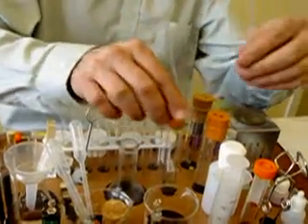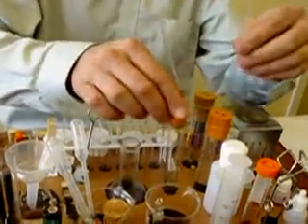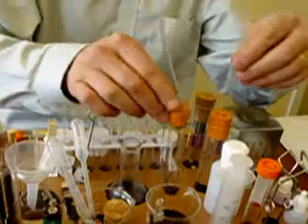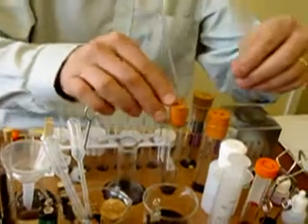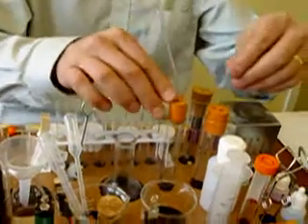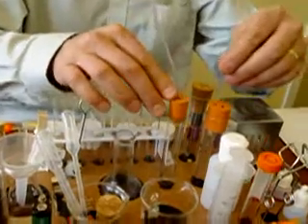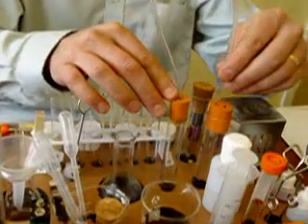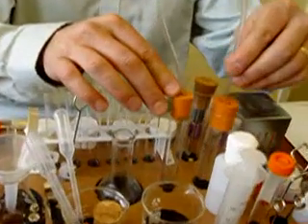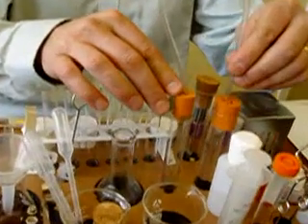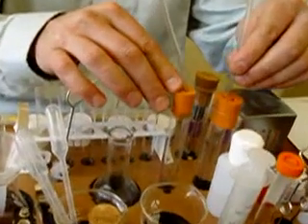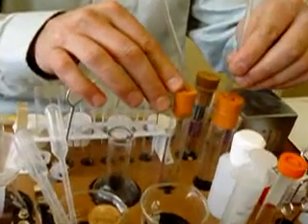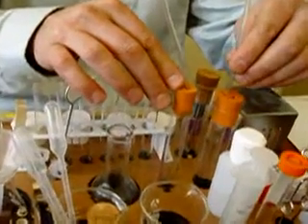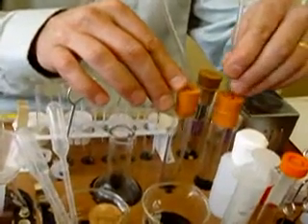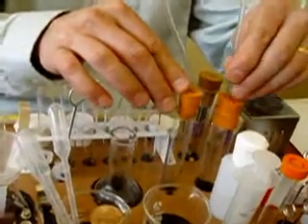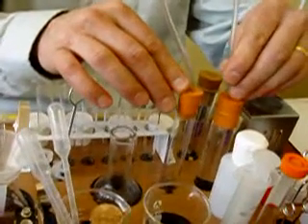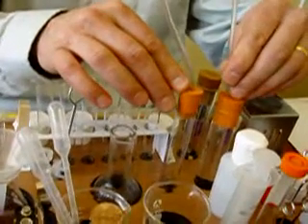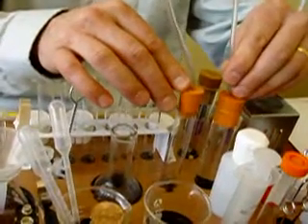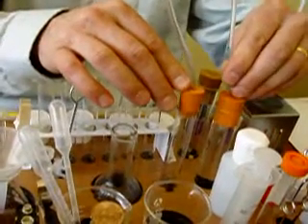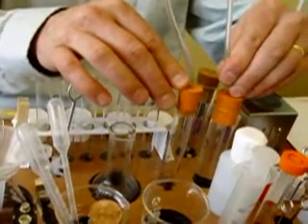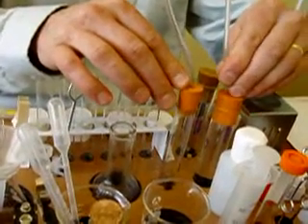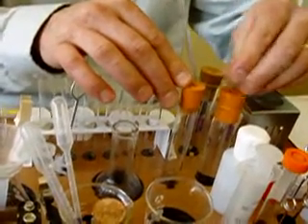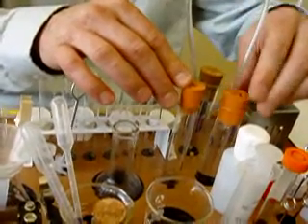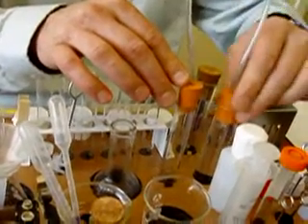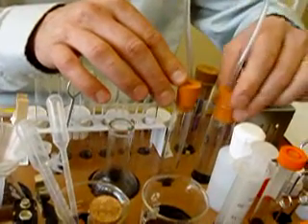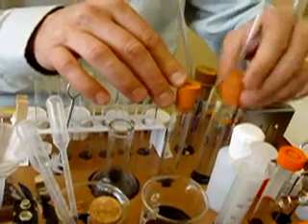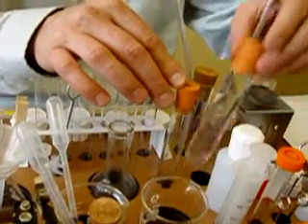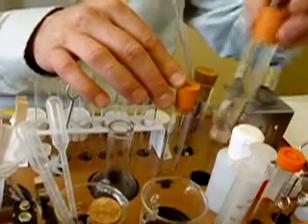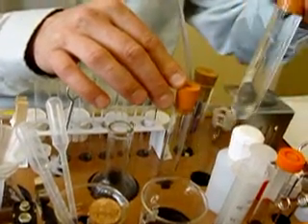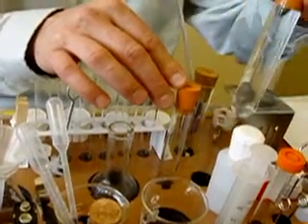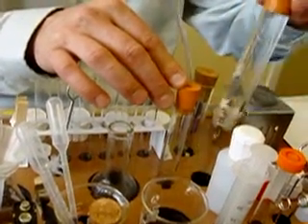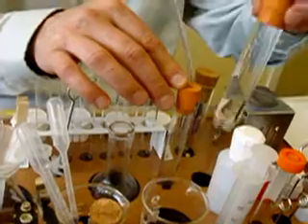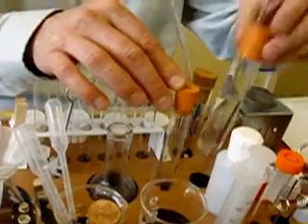The other end of the delivery tube I'm going to put into the smaller hole of the bigger test tube, which has been filled to the brim with water.